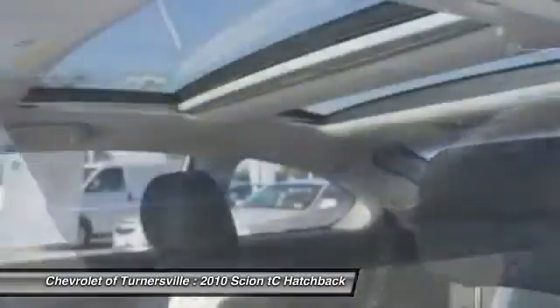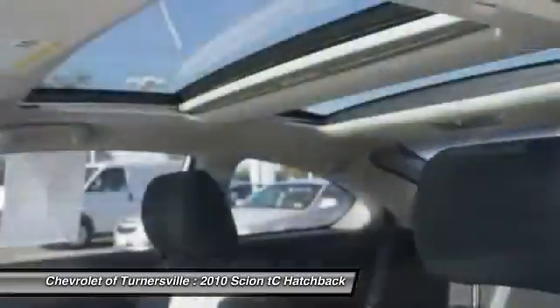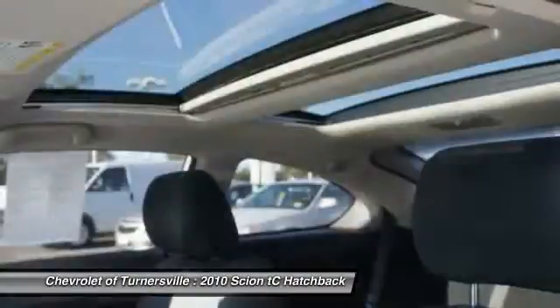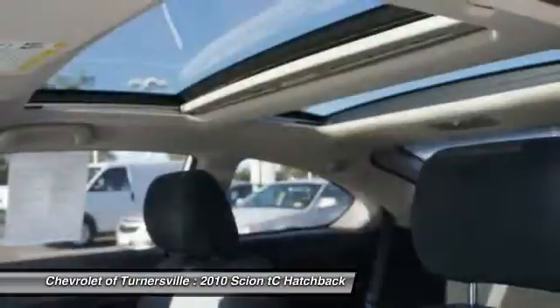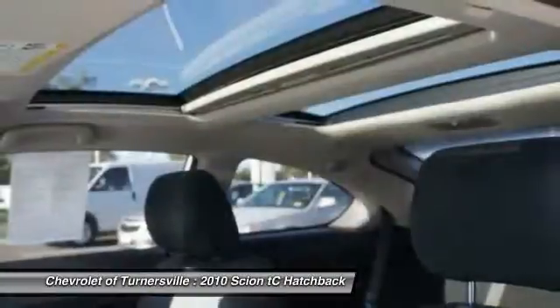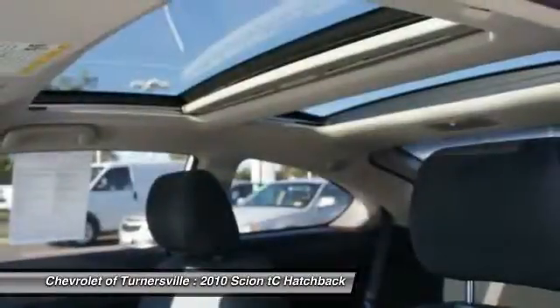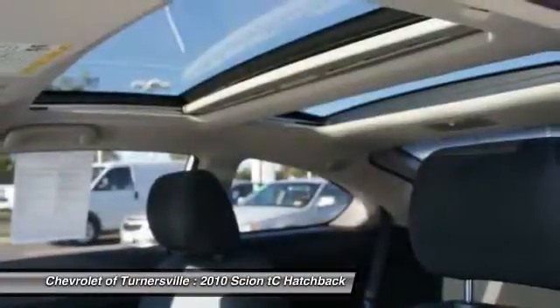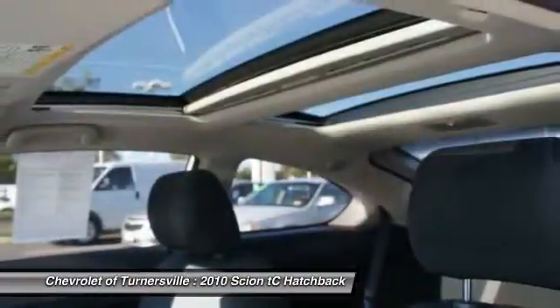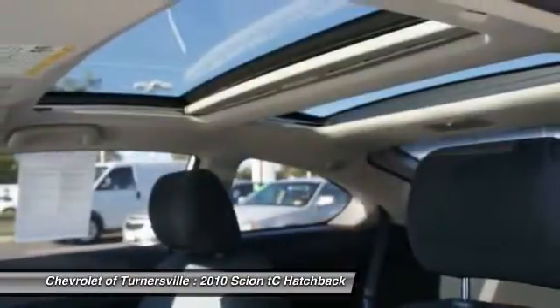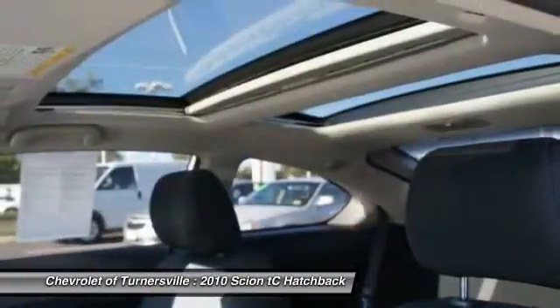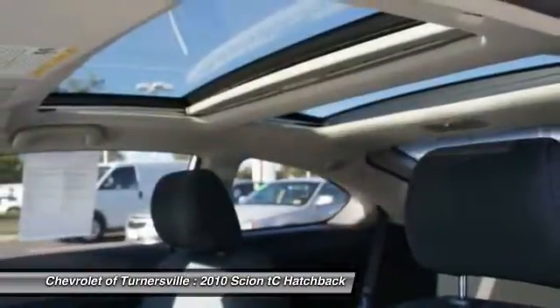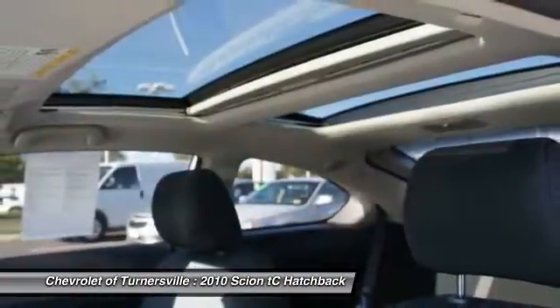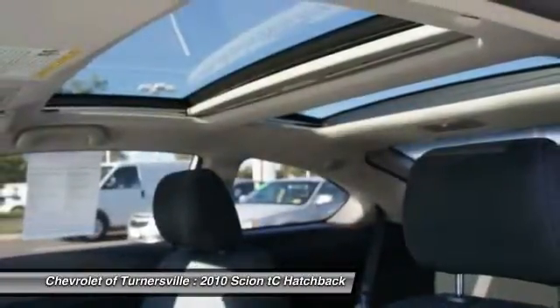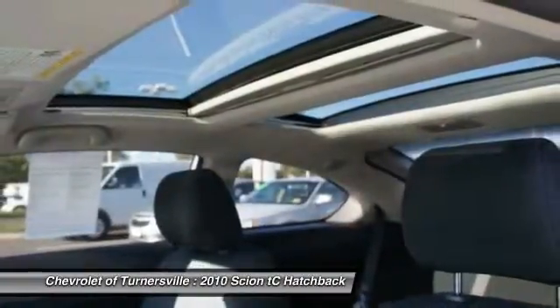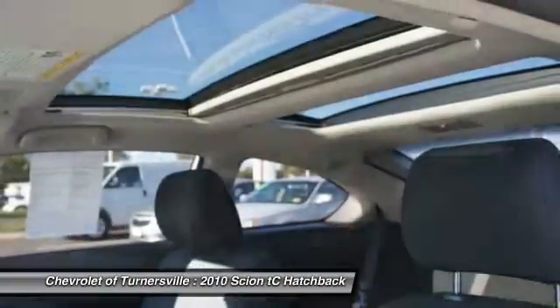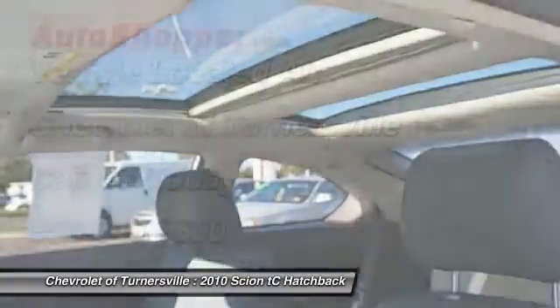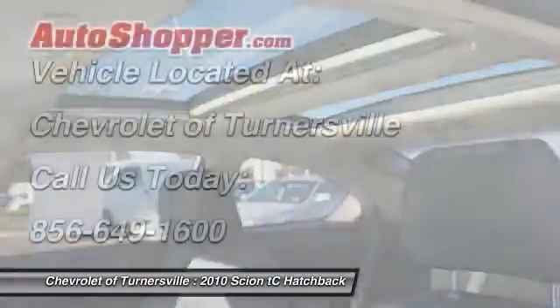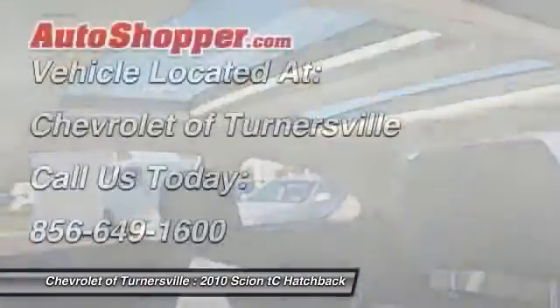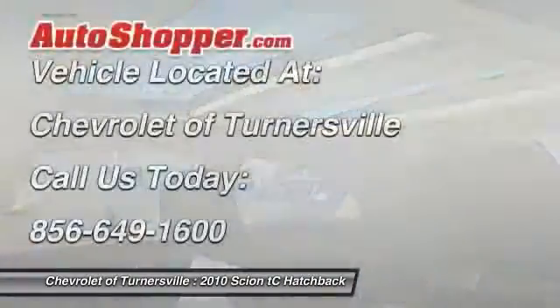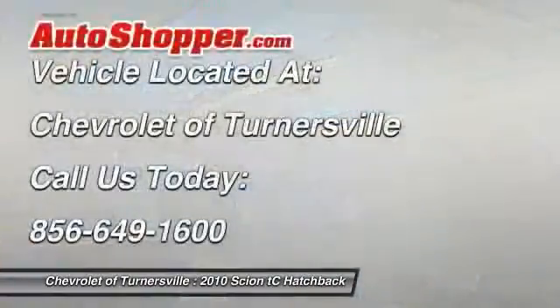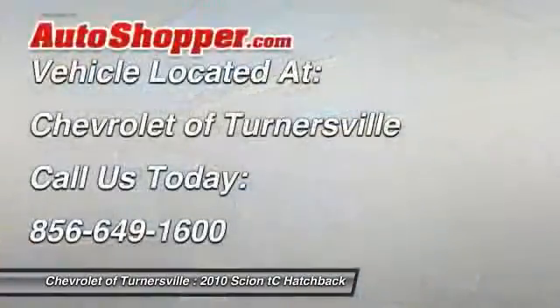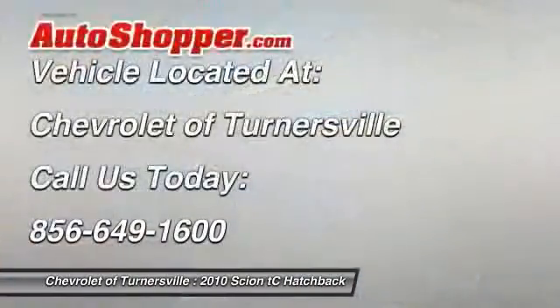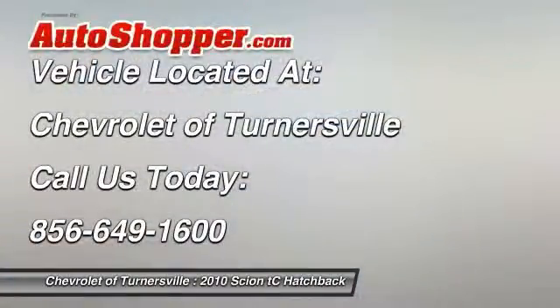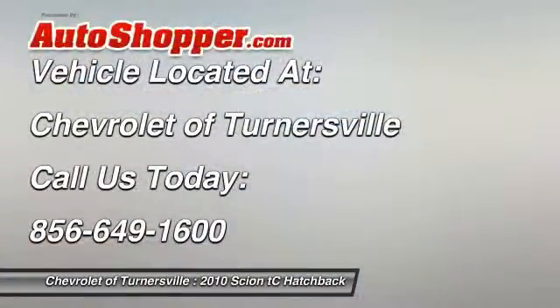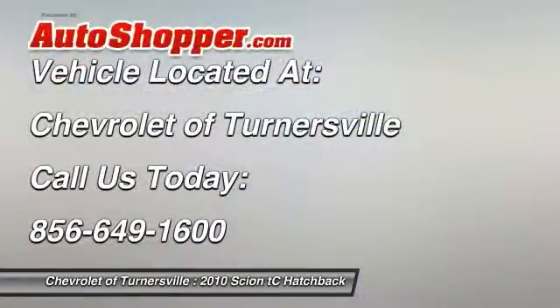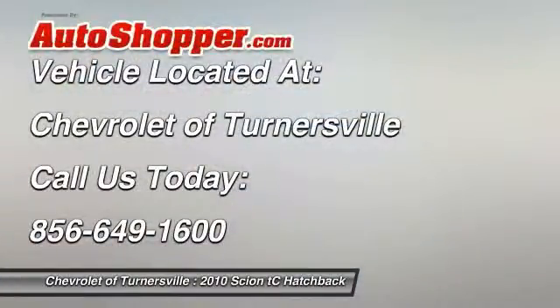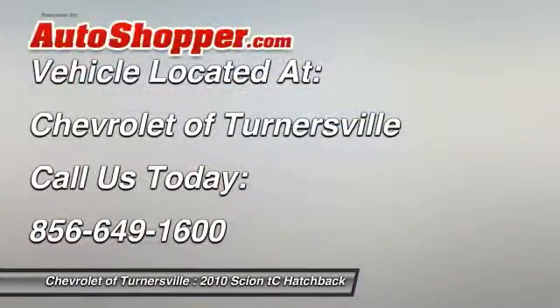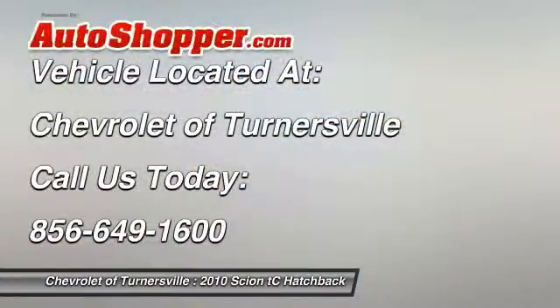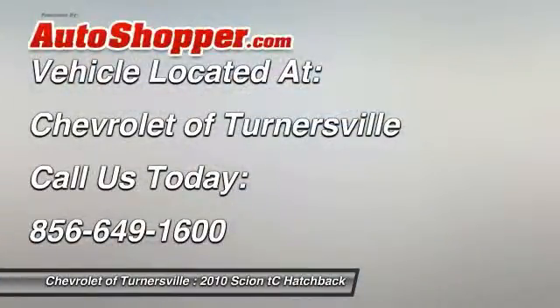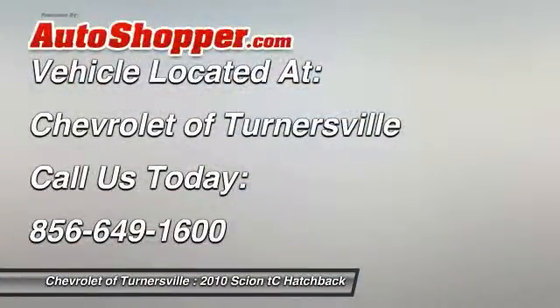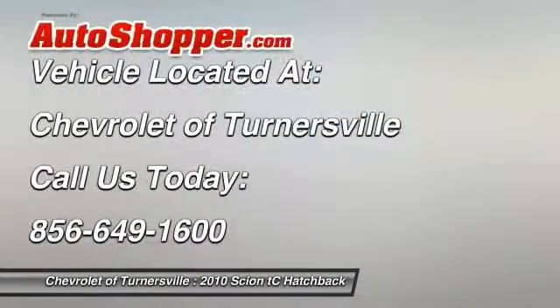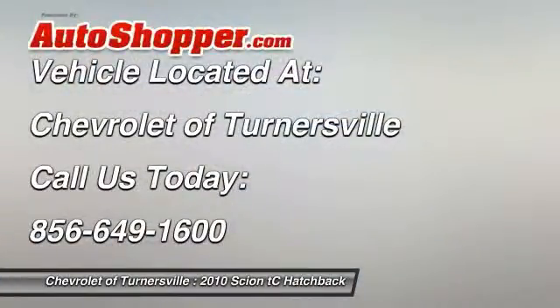Center armrest, power windows, security system, and CD player.